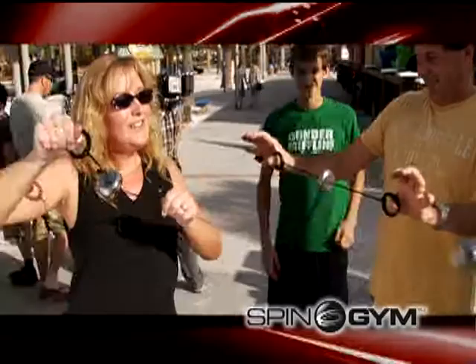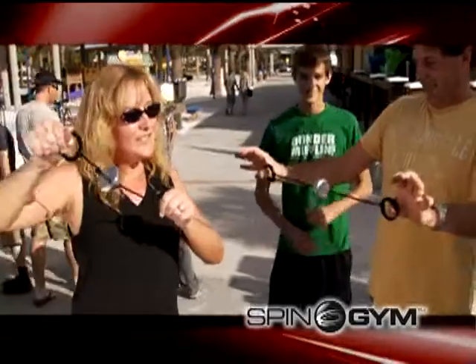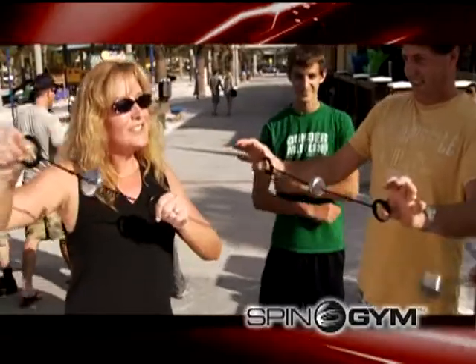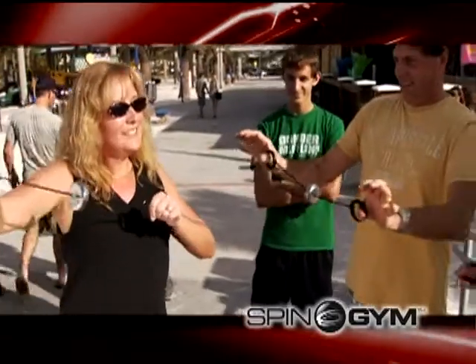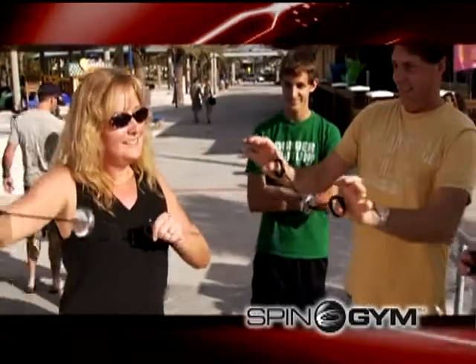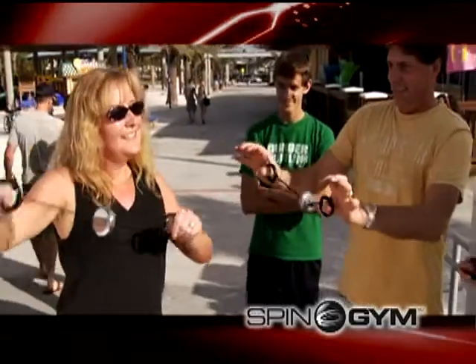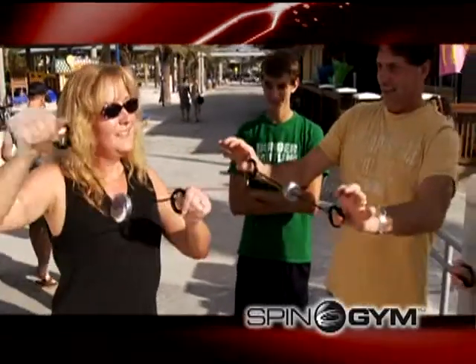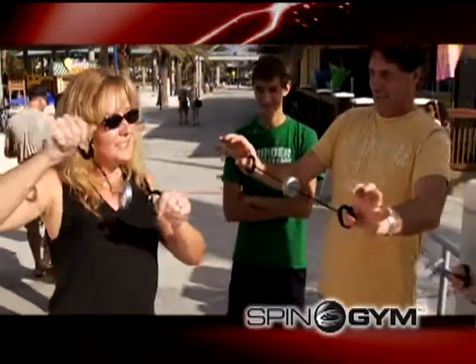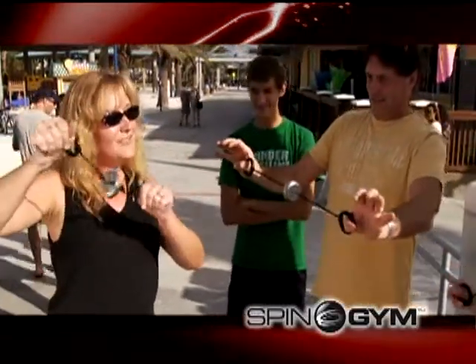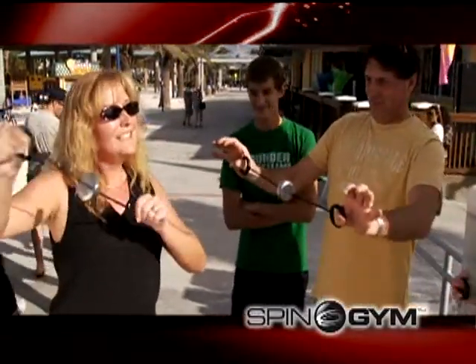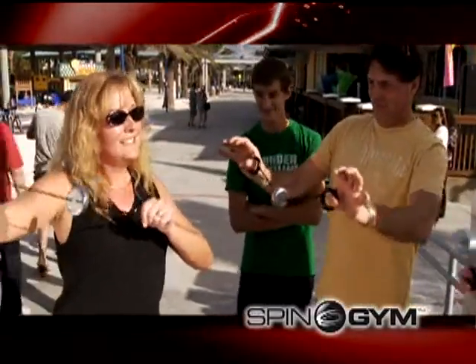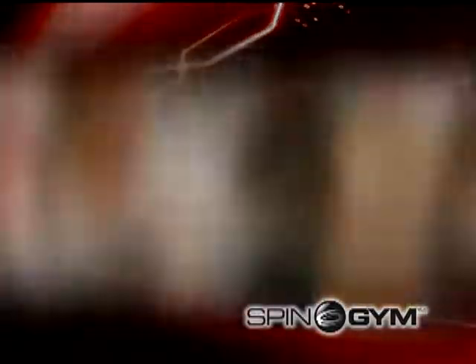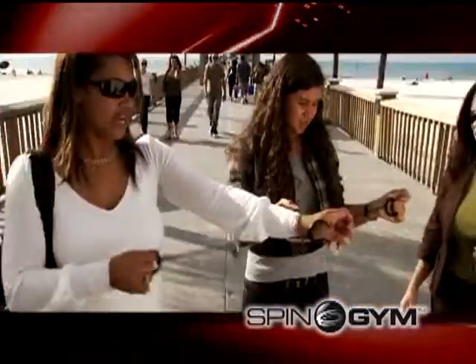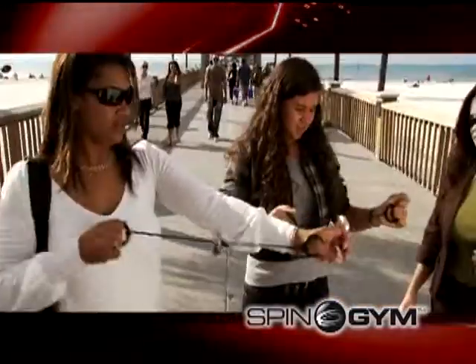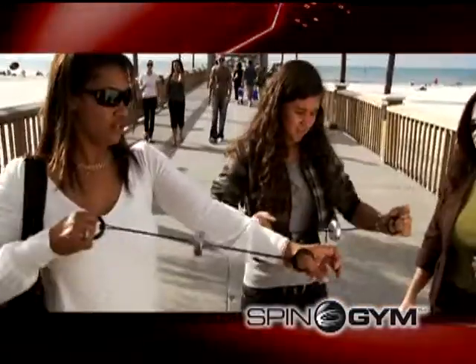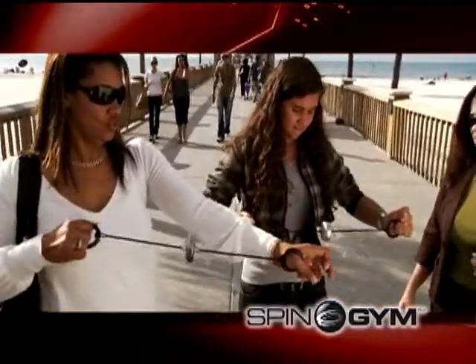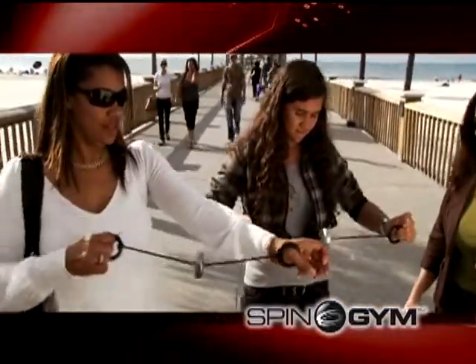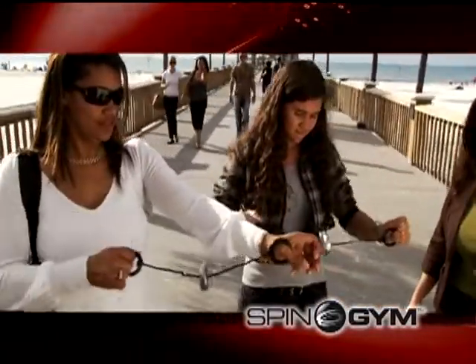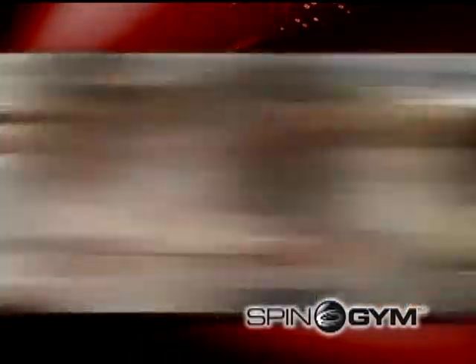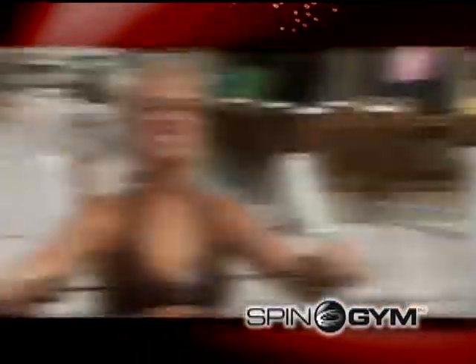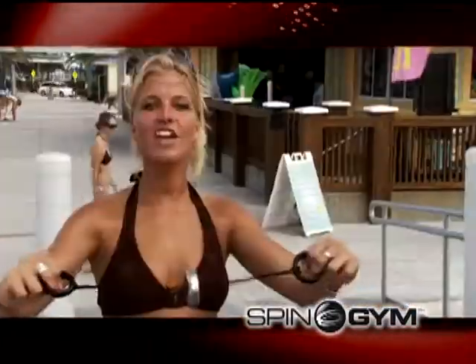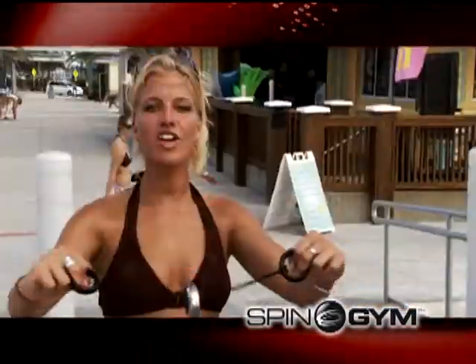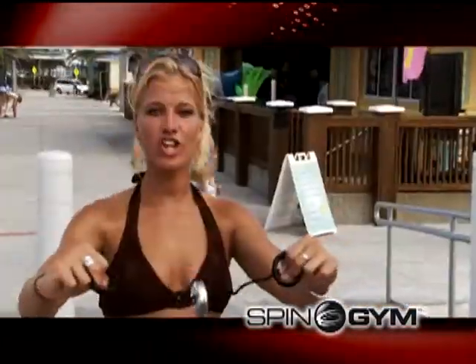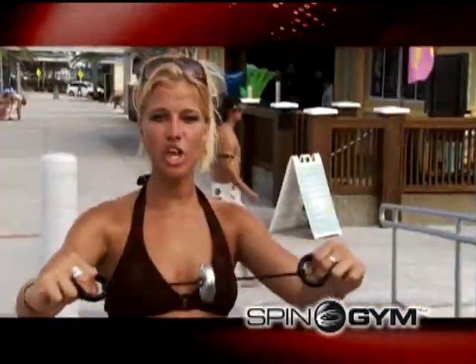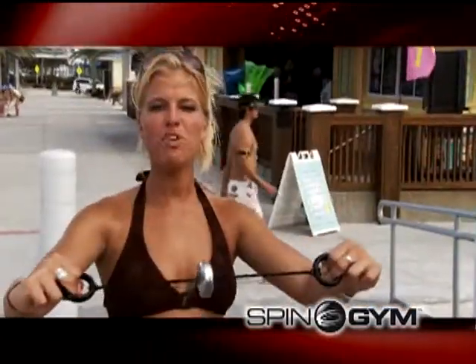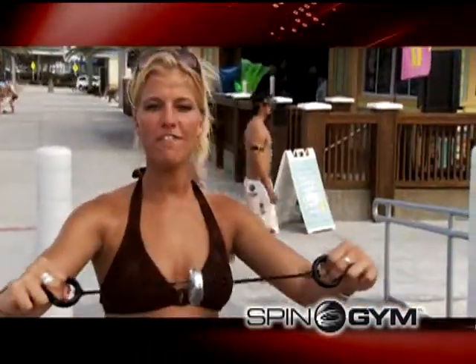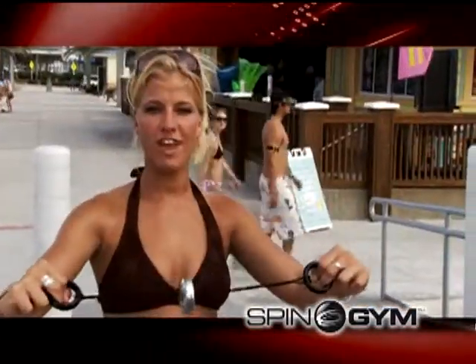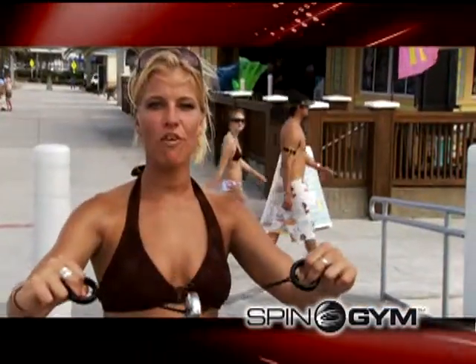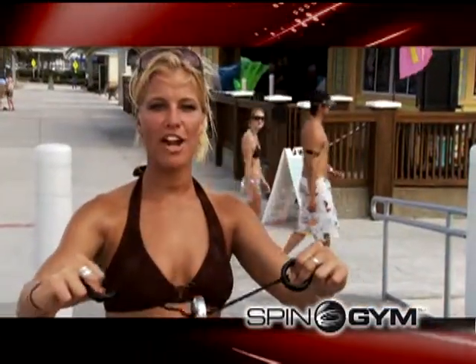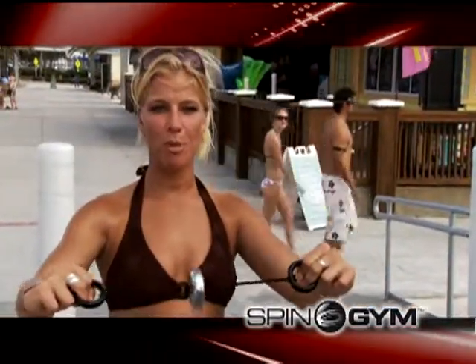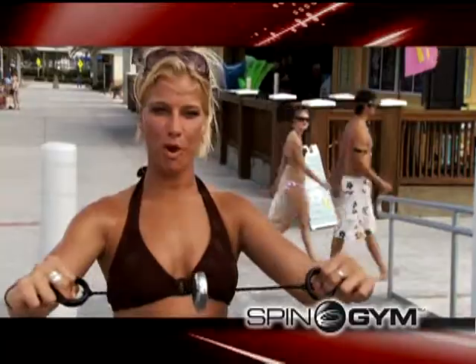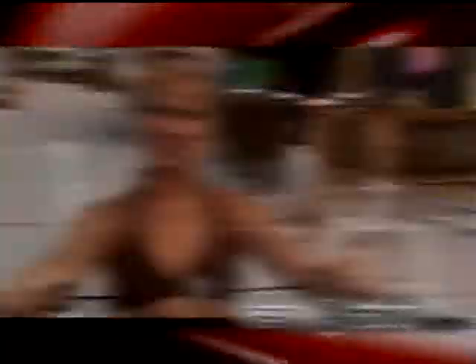It feels good. It feels really good. Anyone could use this. It's like a little gym you can fit right in your purse.